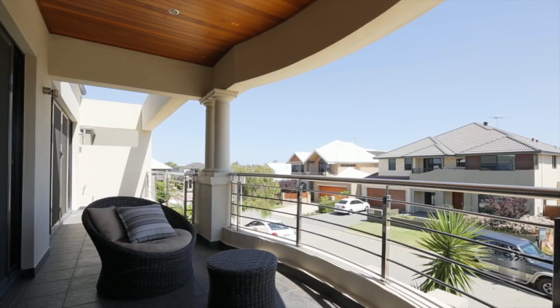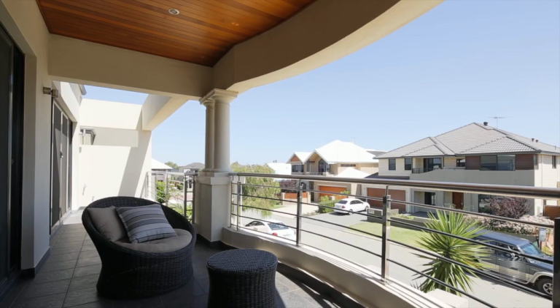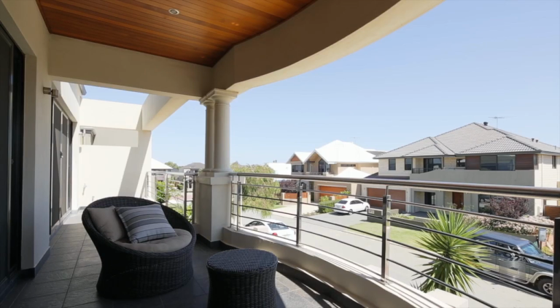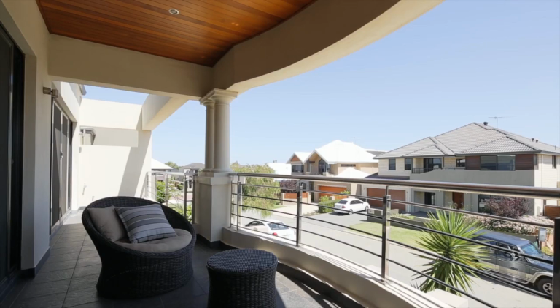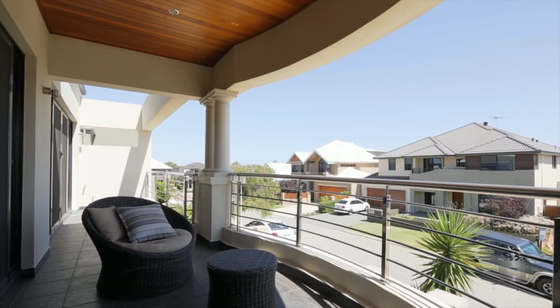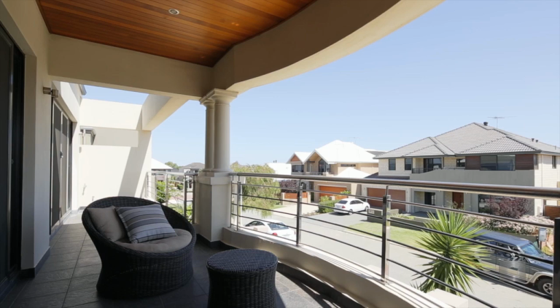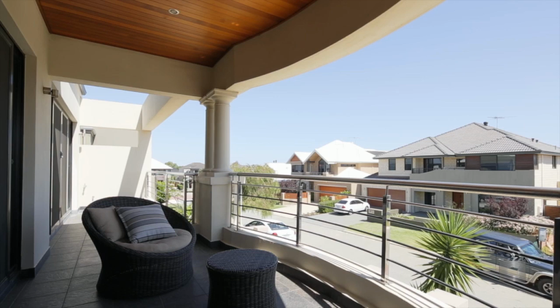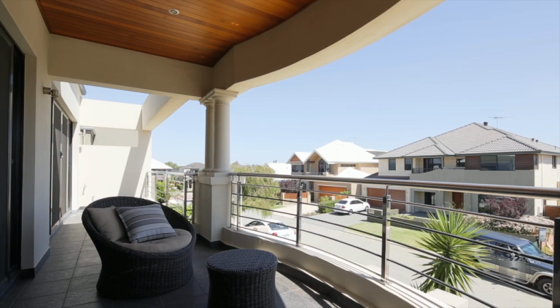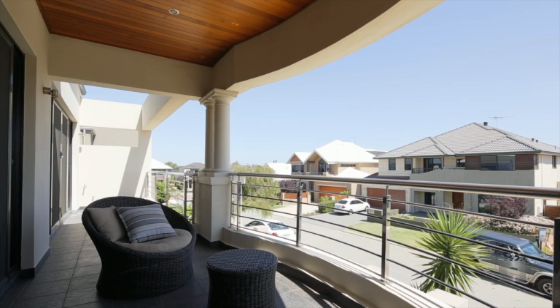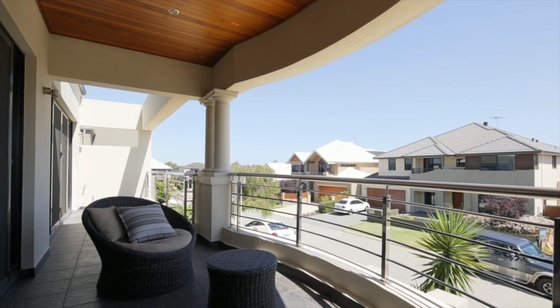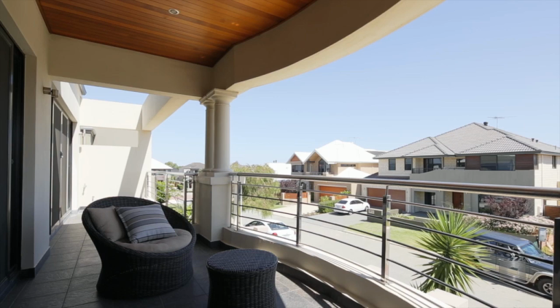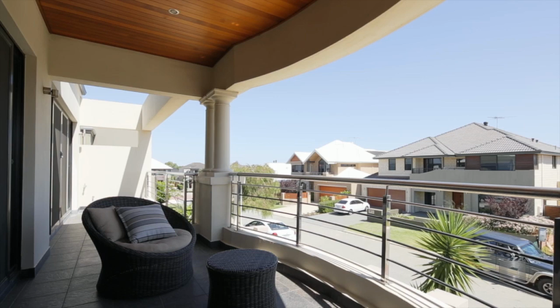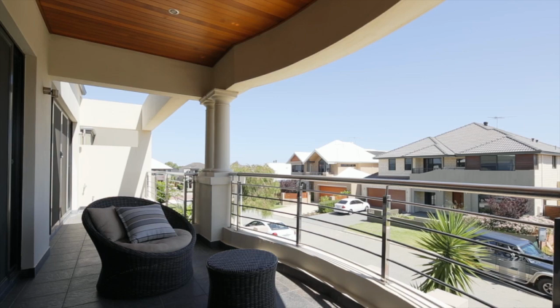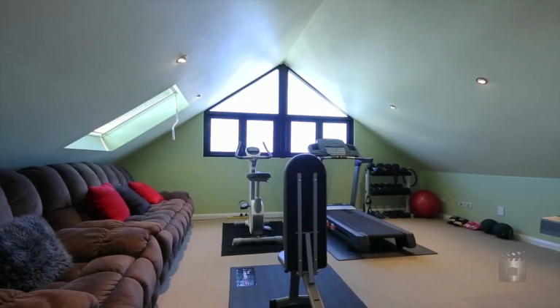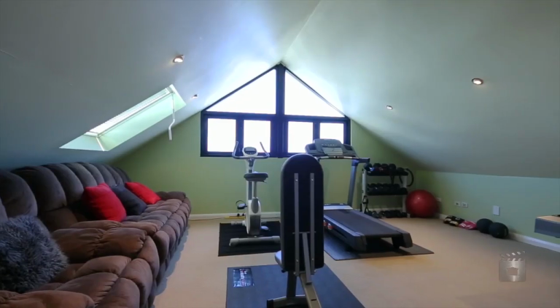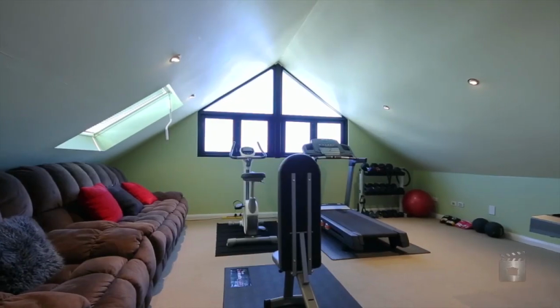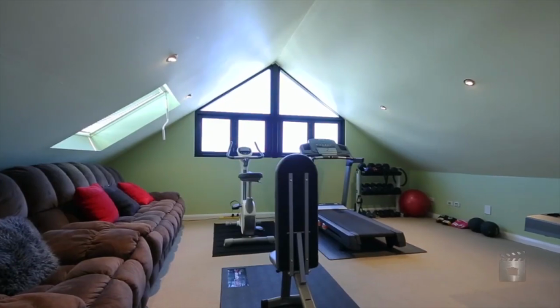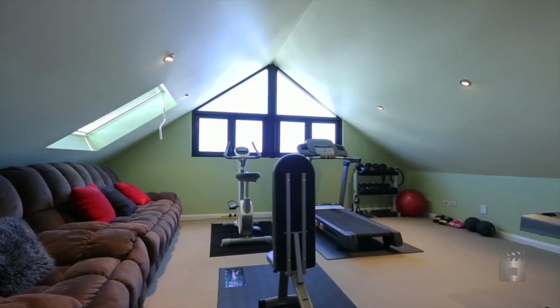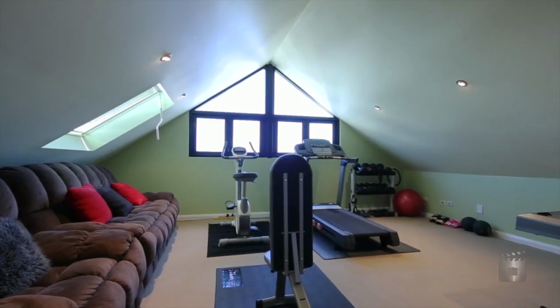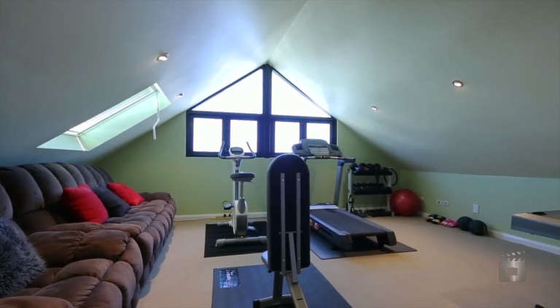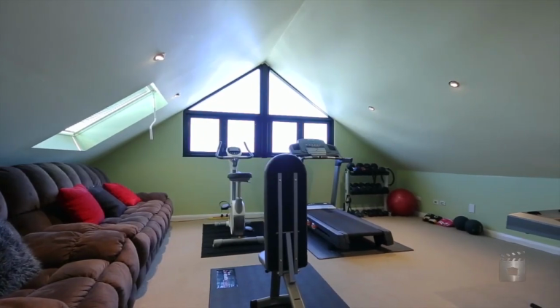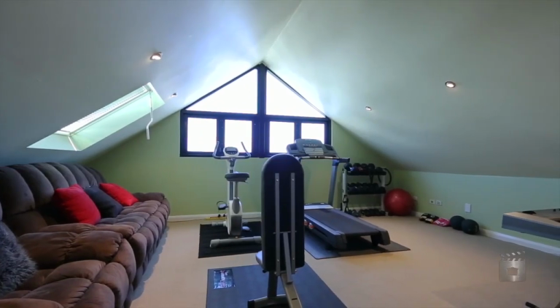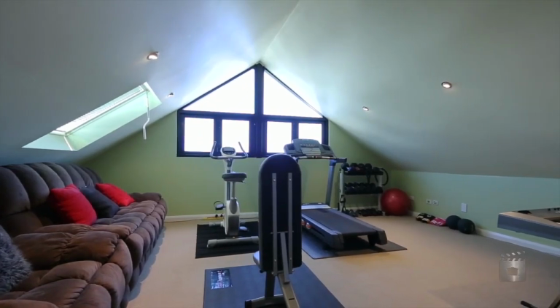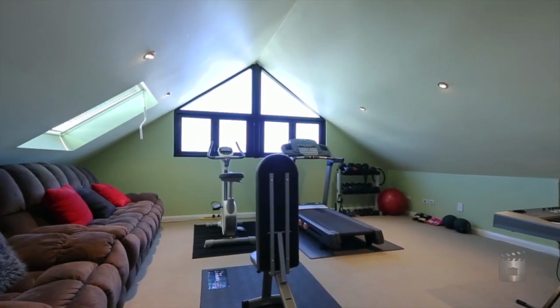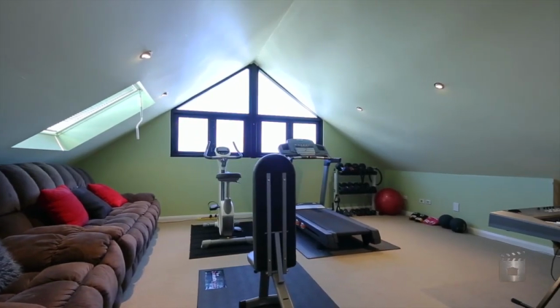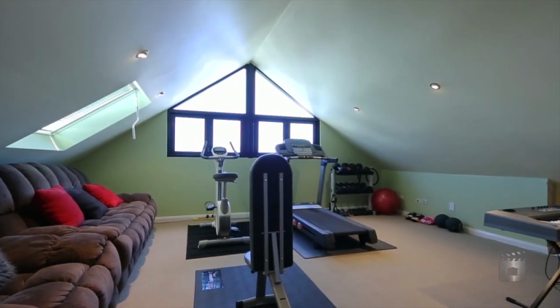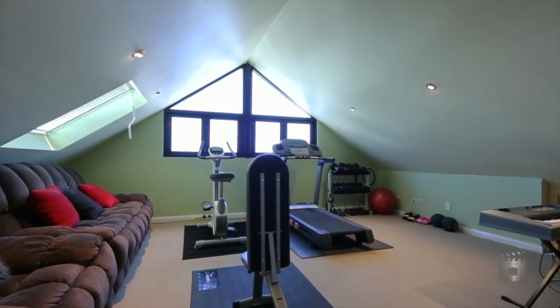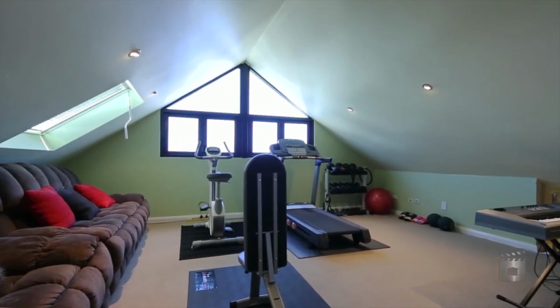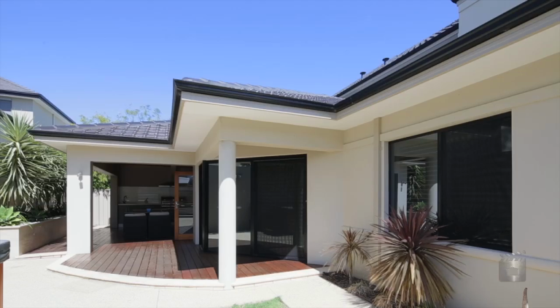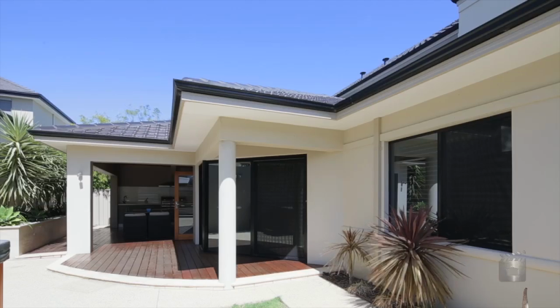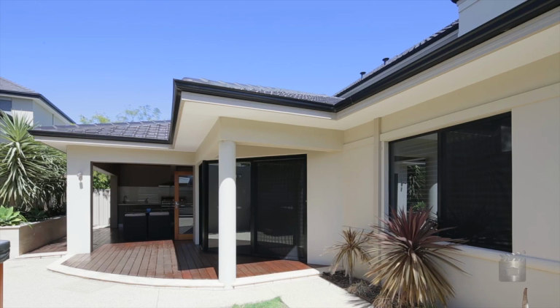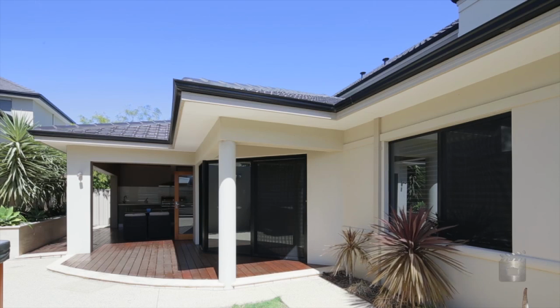The top floor doubles as a spacious storage loft, just in case a little extra room is required.